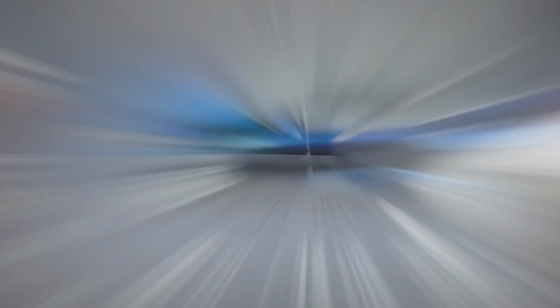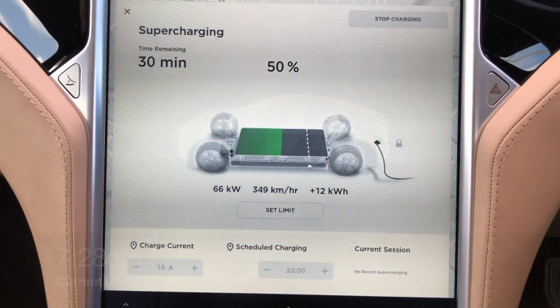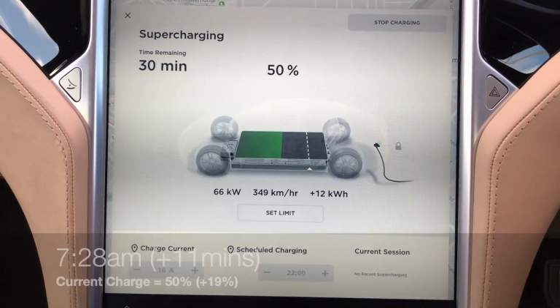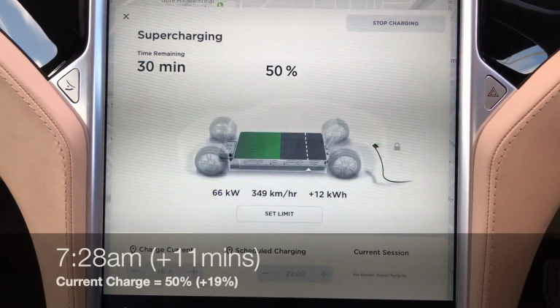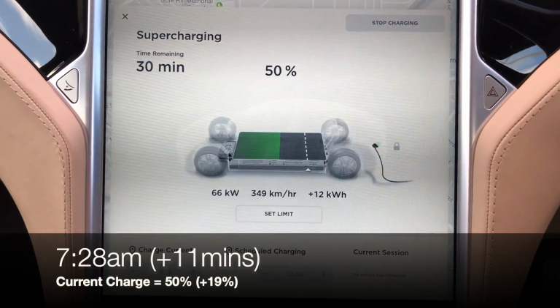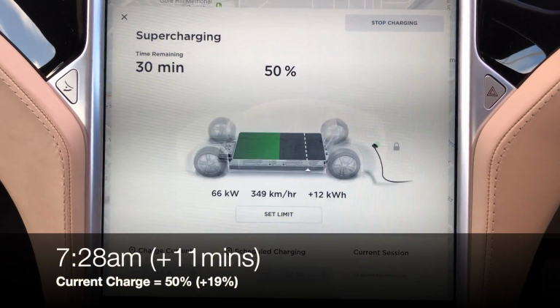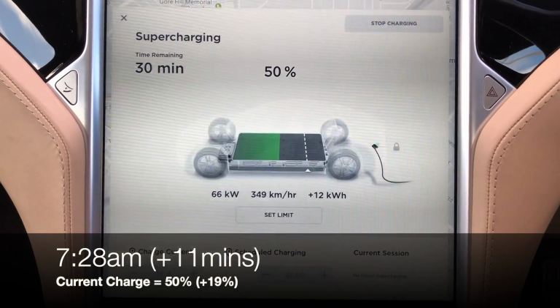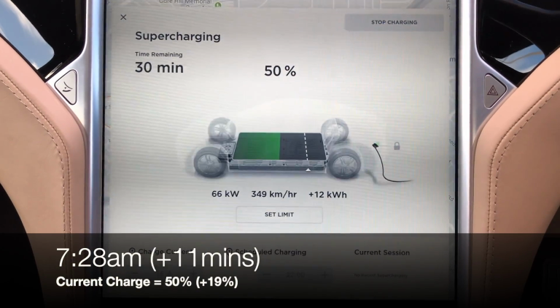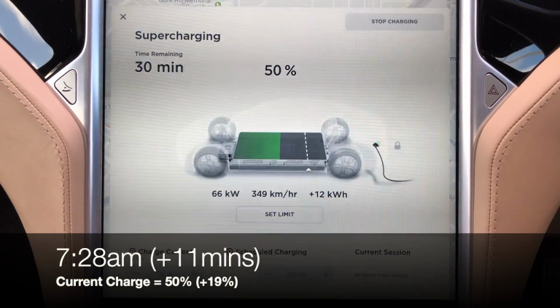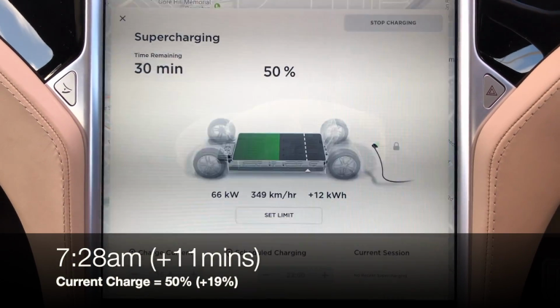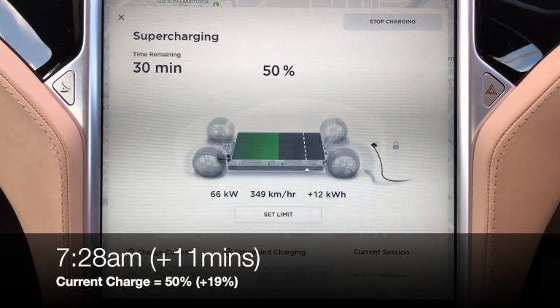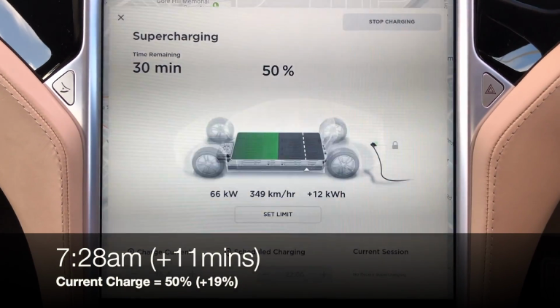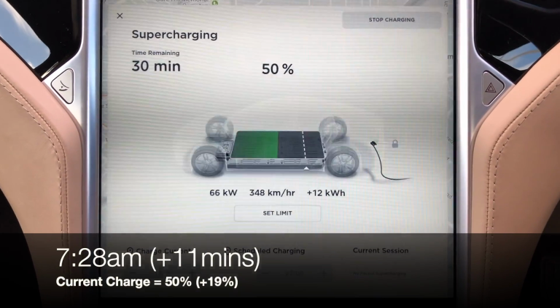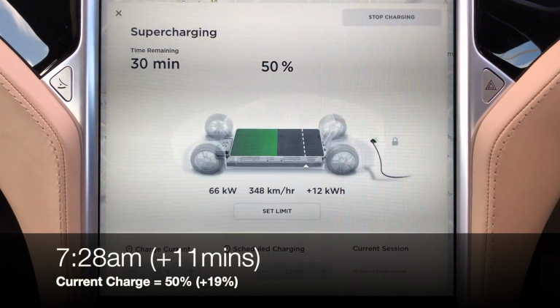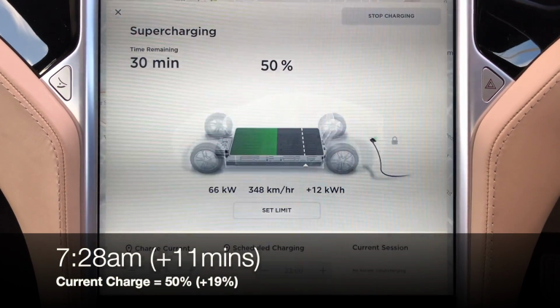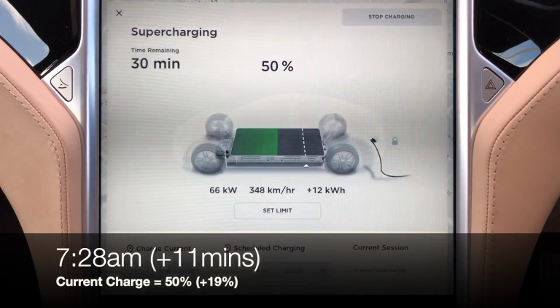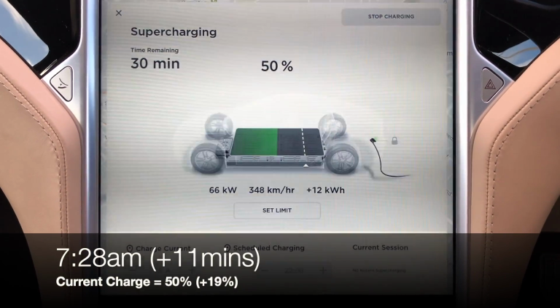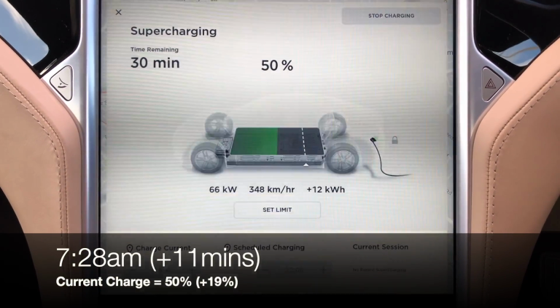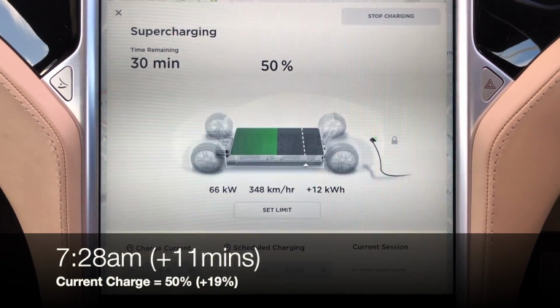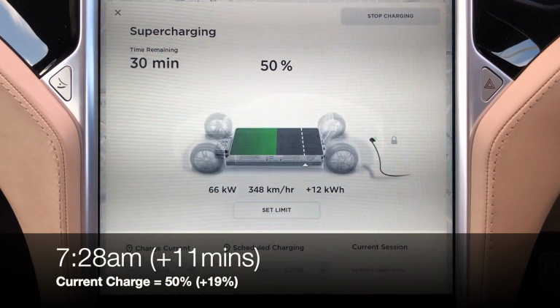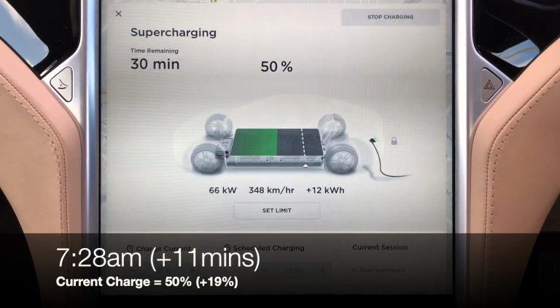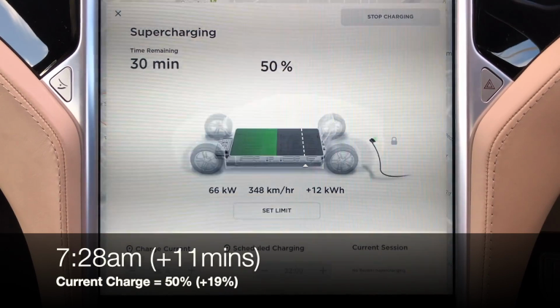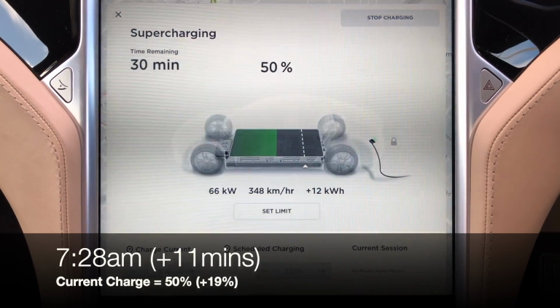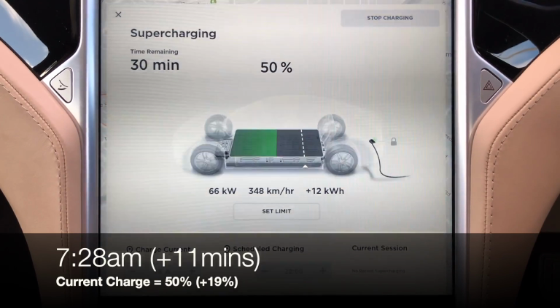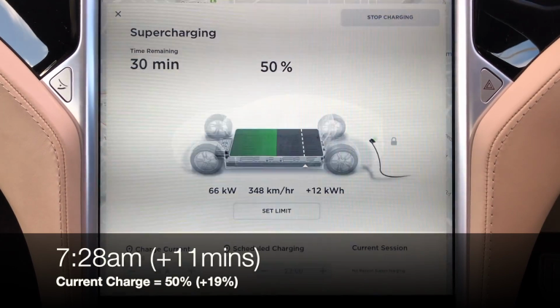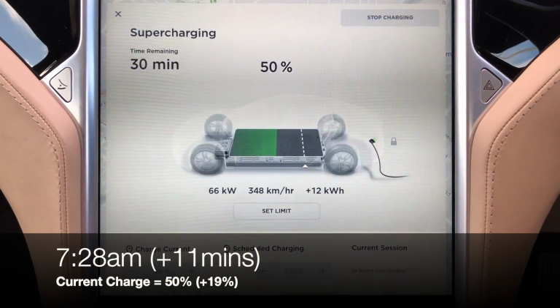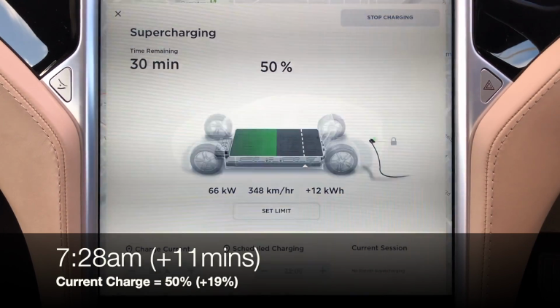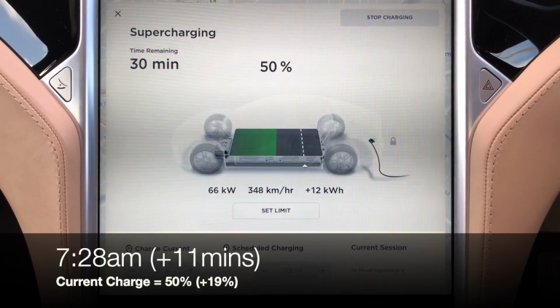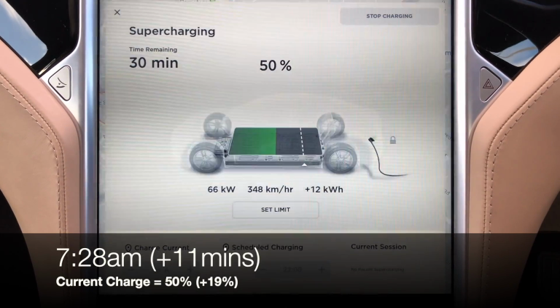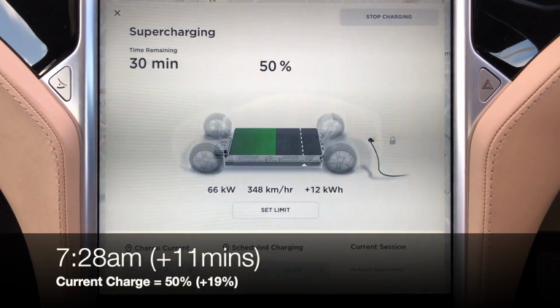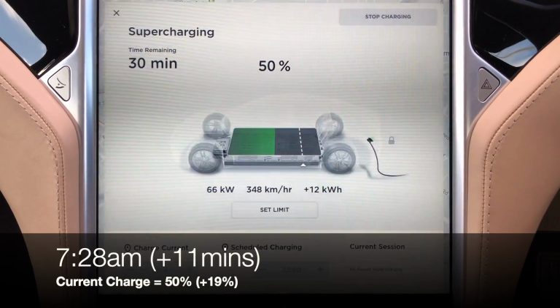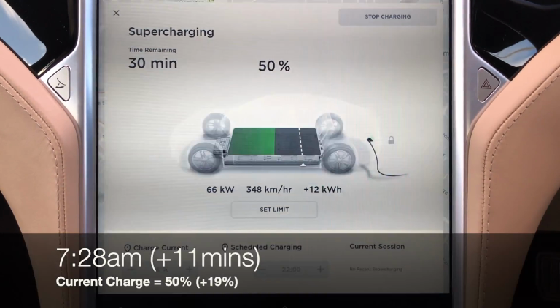Let's go. We just hit 50% and the charging rate has dropped down to 66kW.